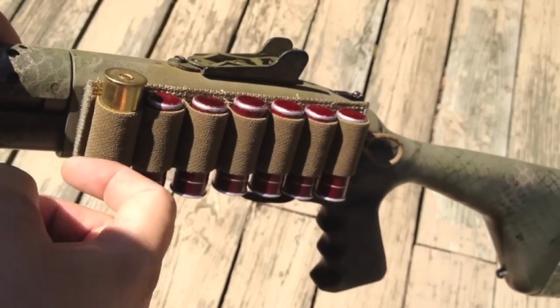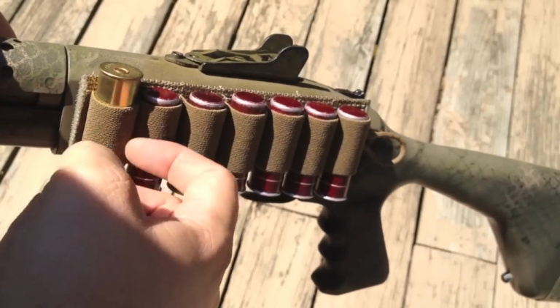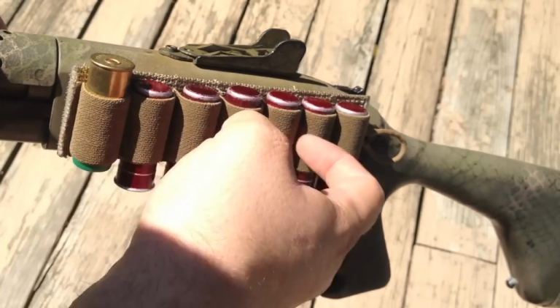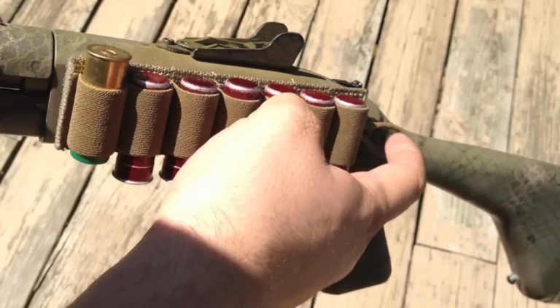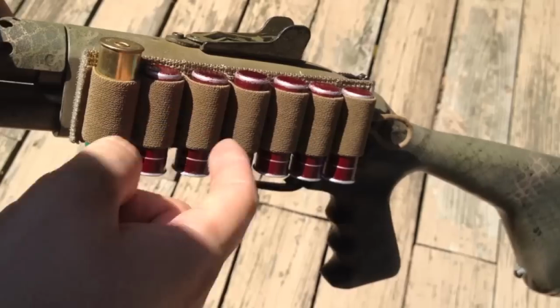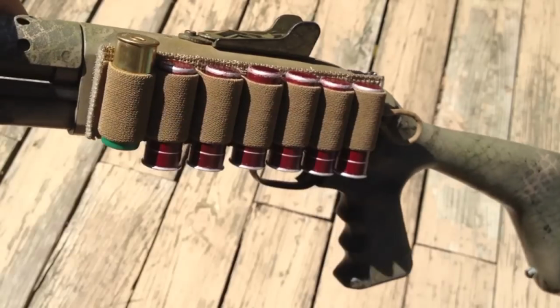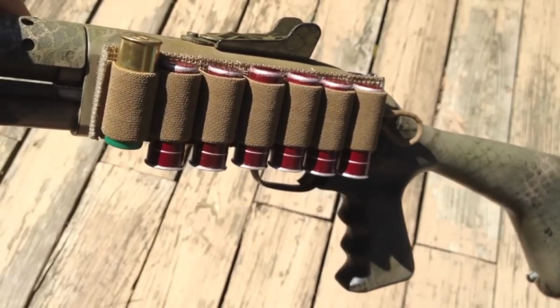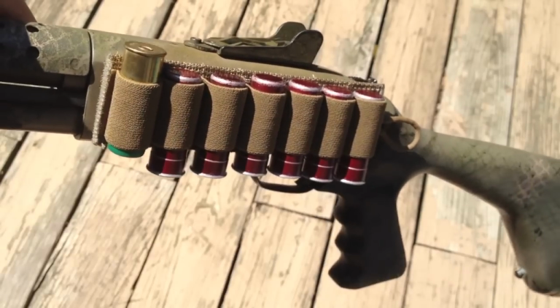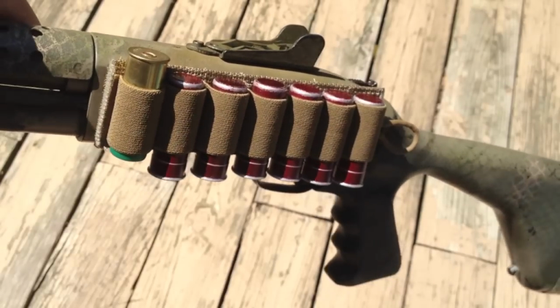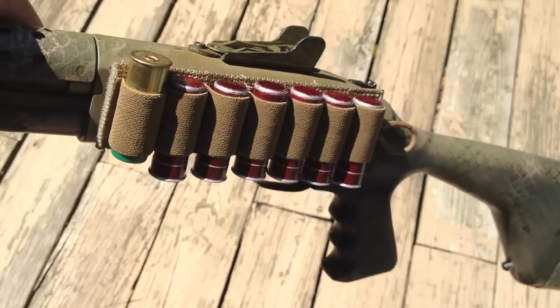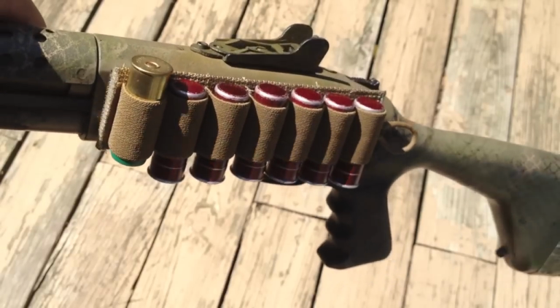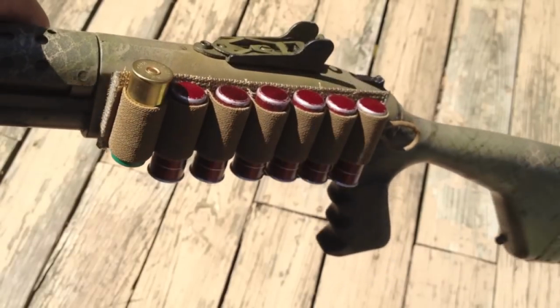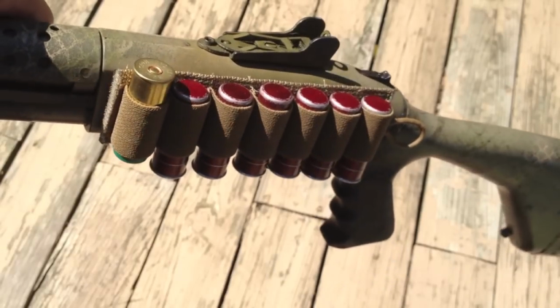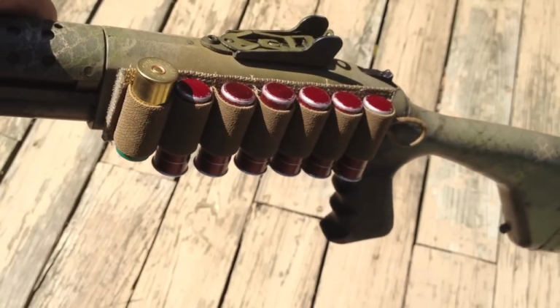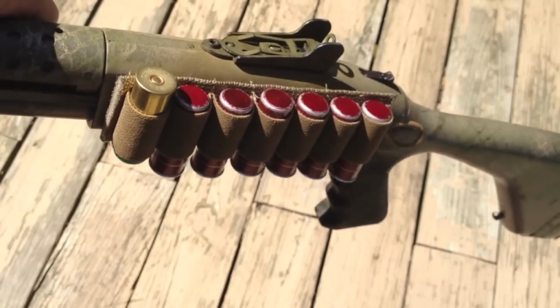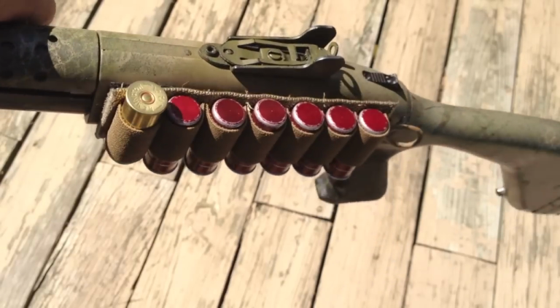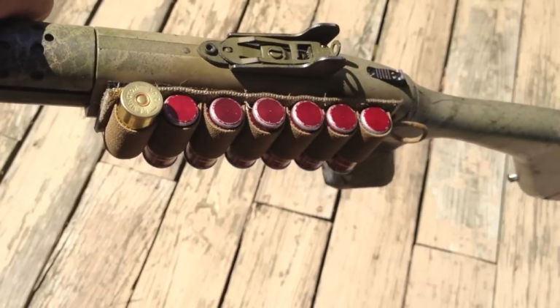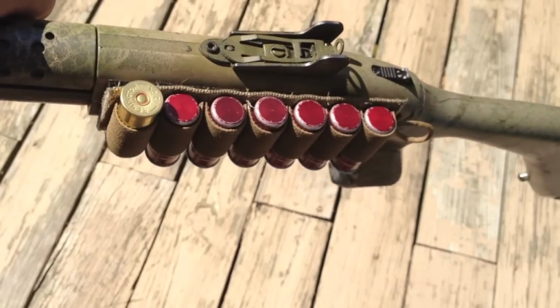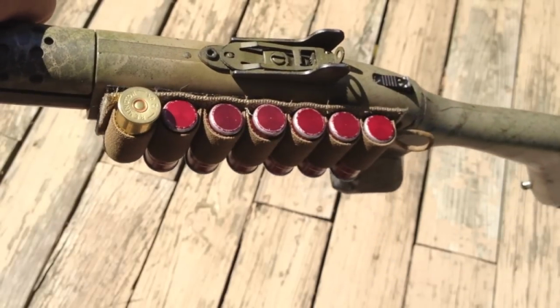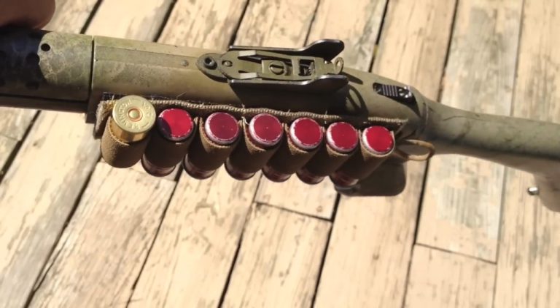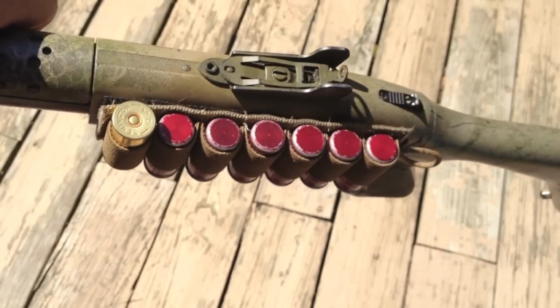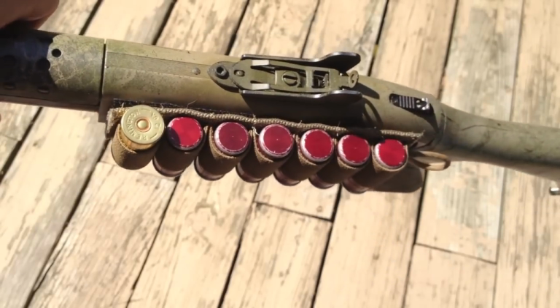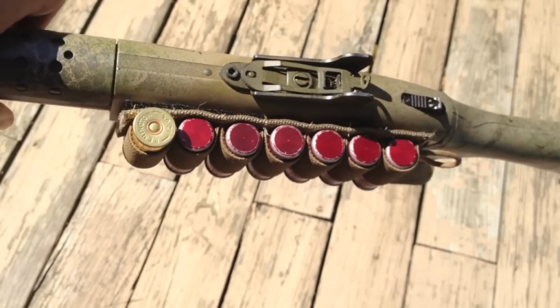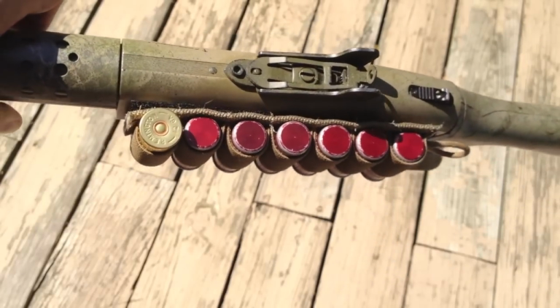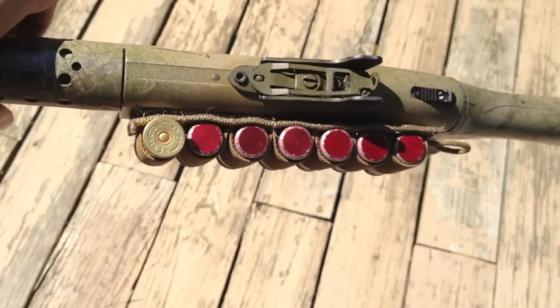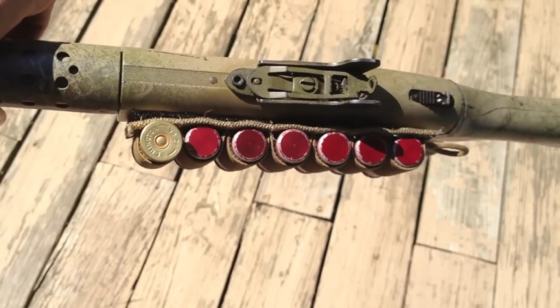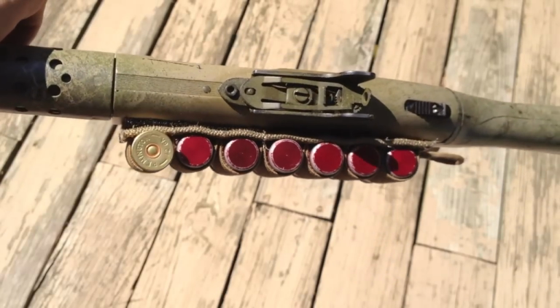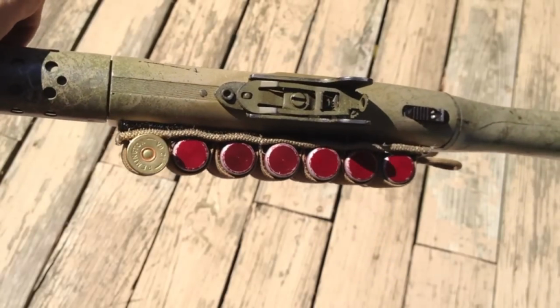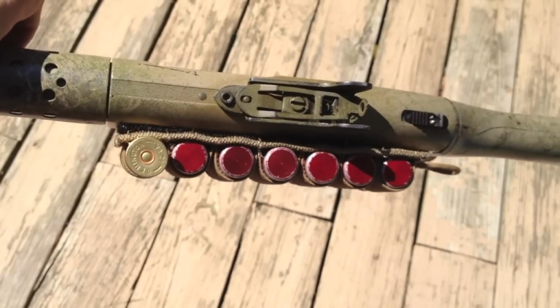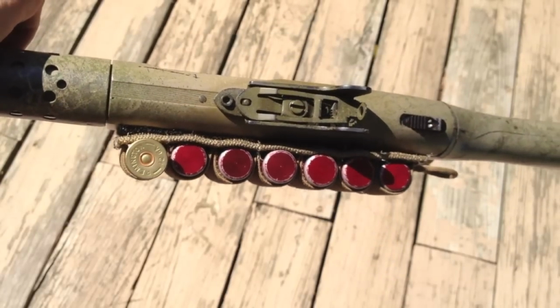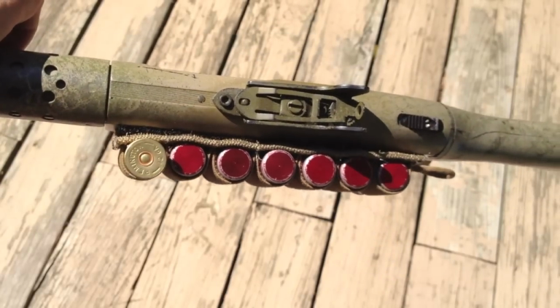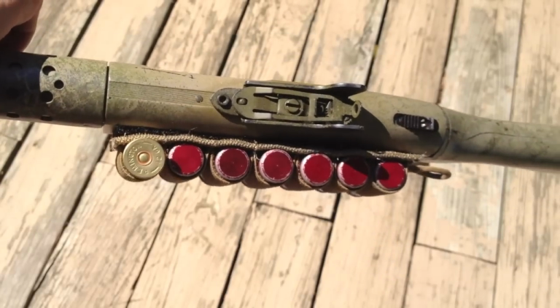It holds seven rounds in roughly the same space that most of the plastic or aluminum ones fit six rounds.